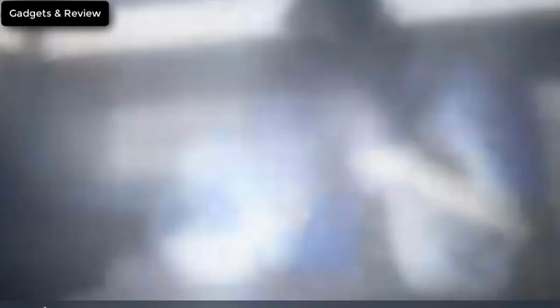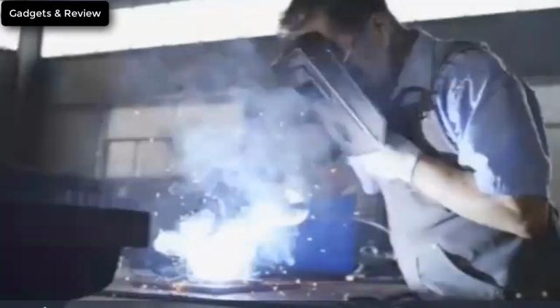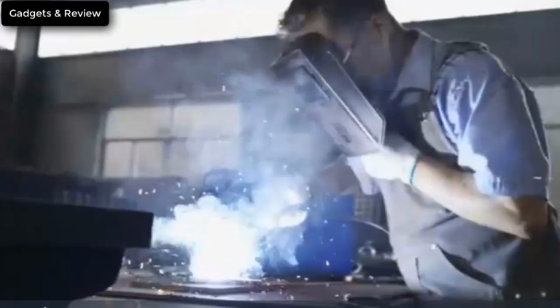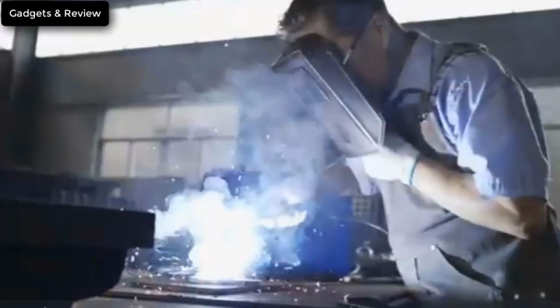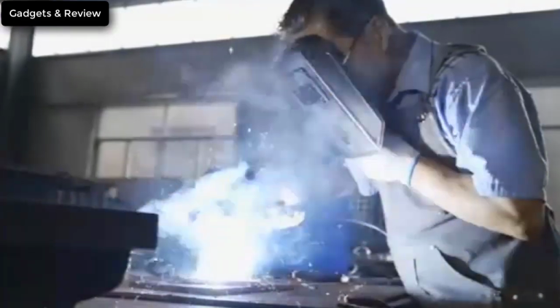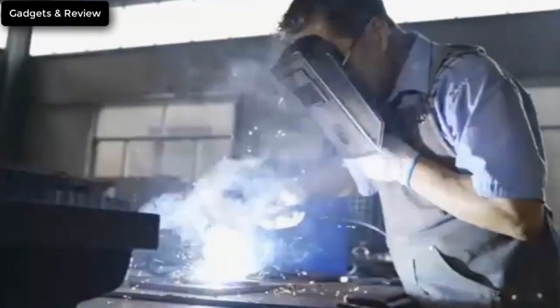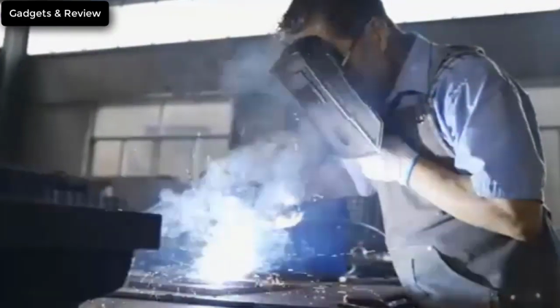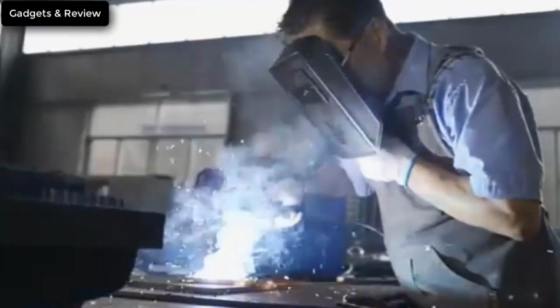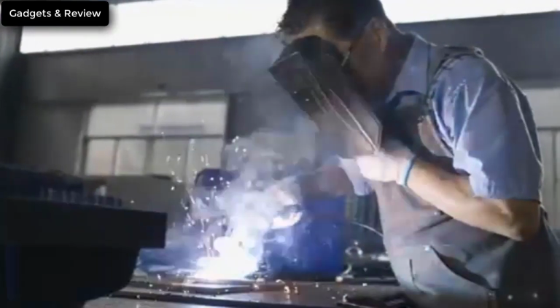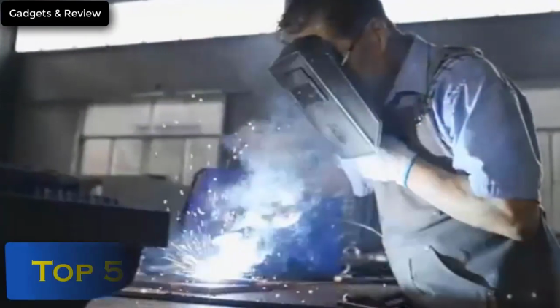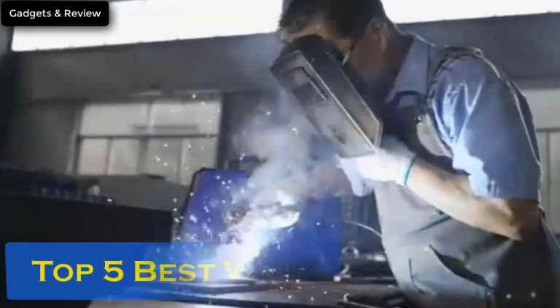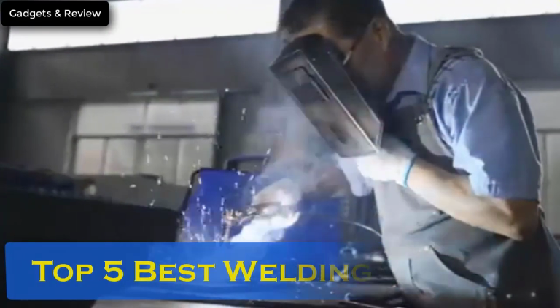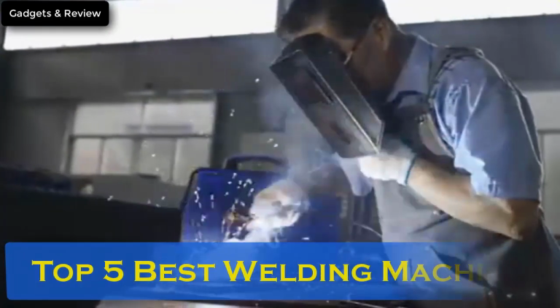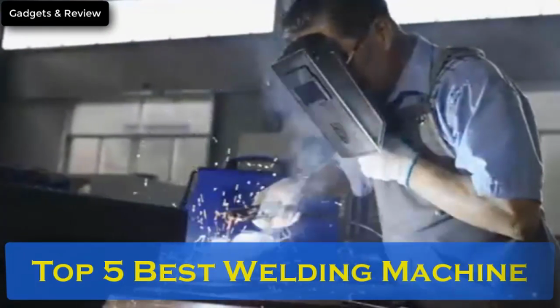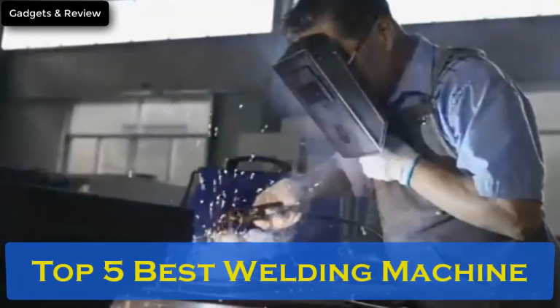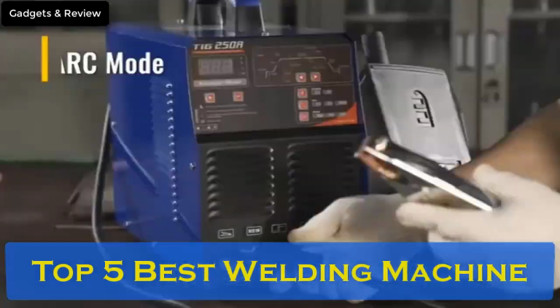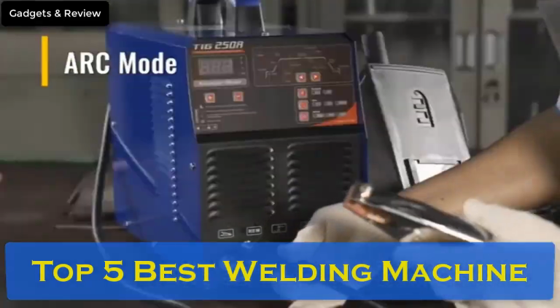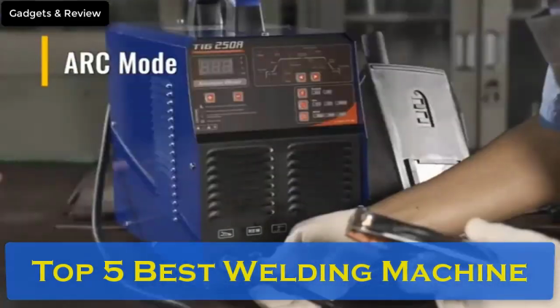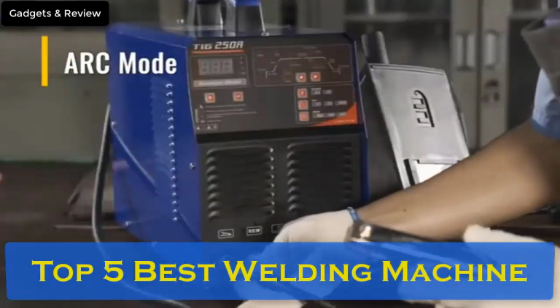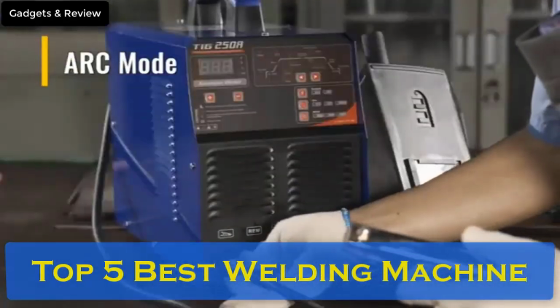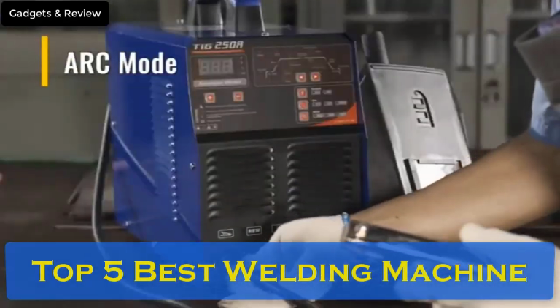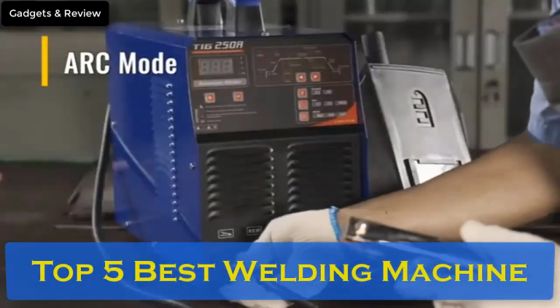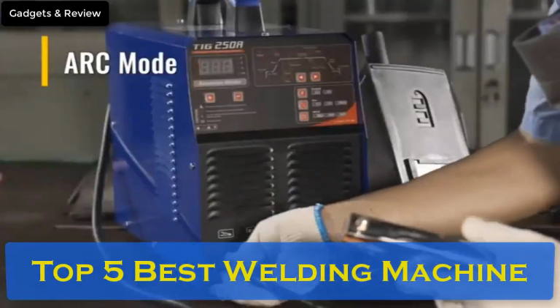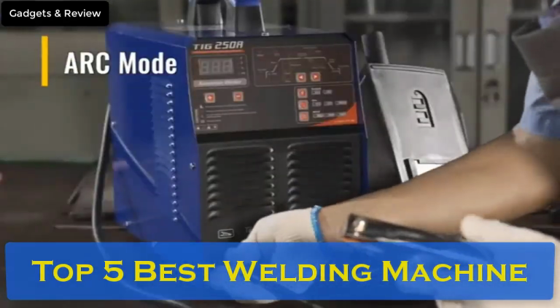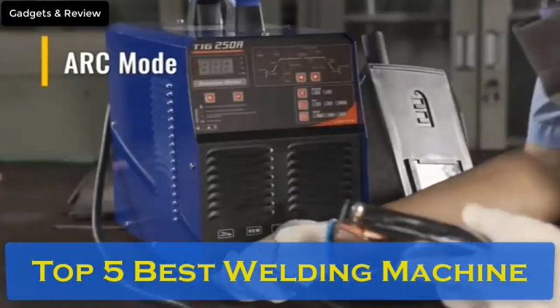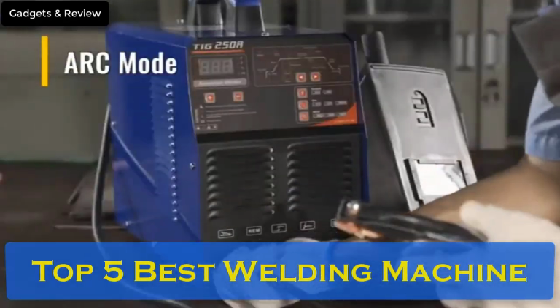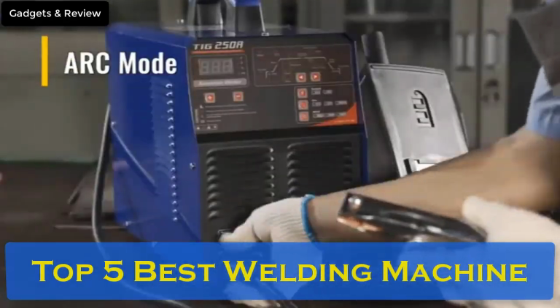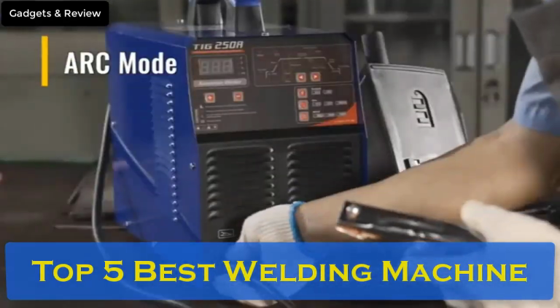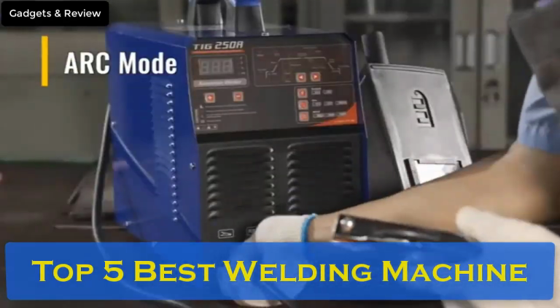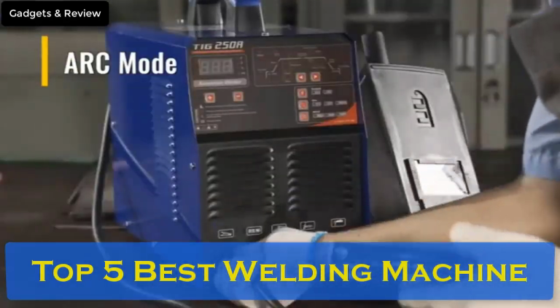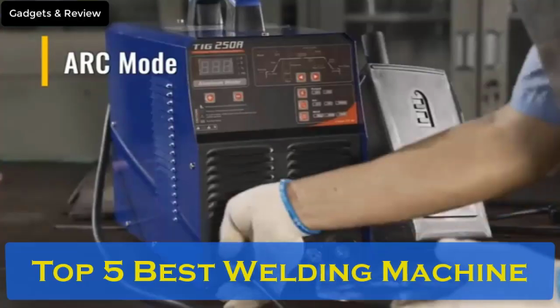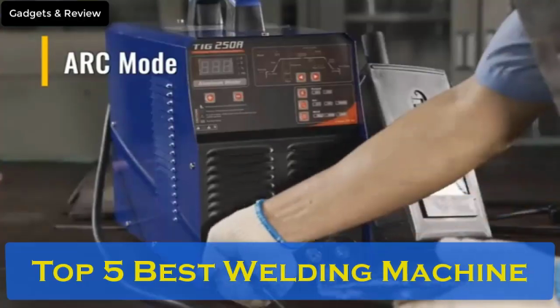Today we are reviewing the top 5 best welding machines. So let's get started.